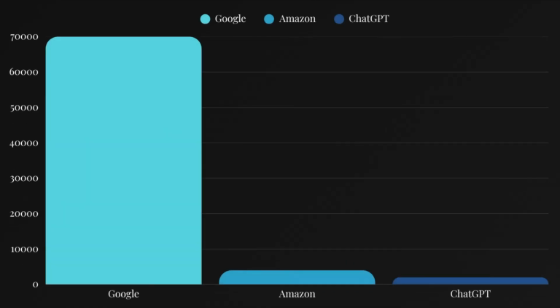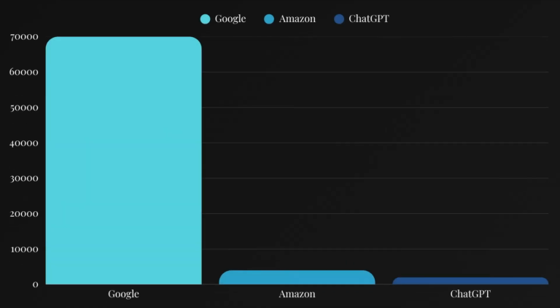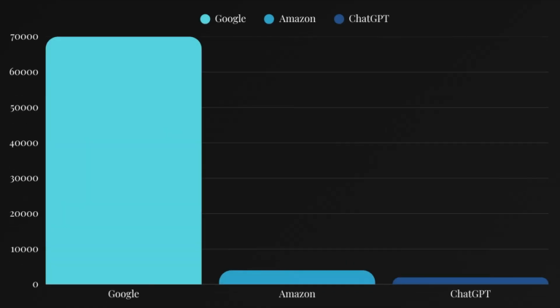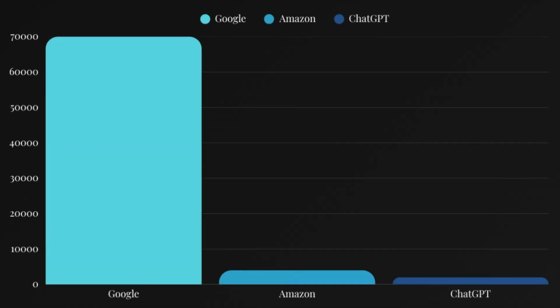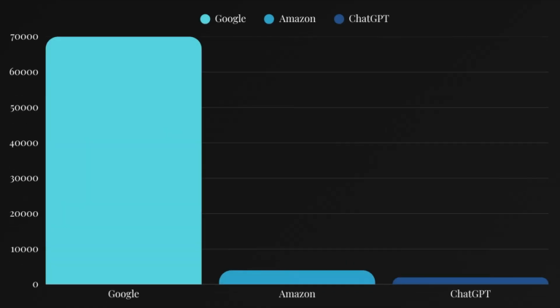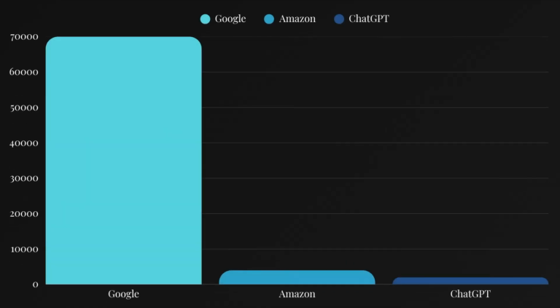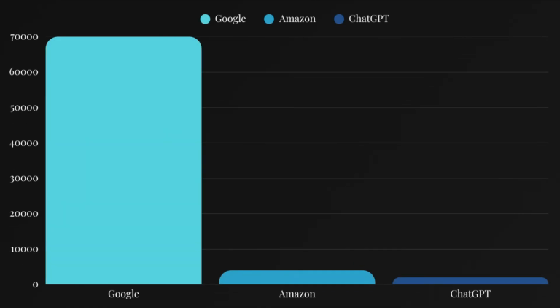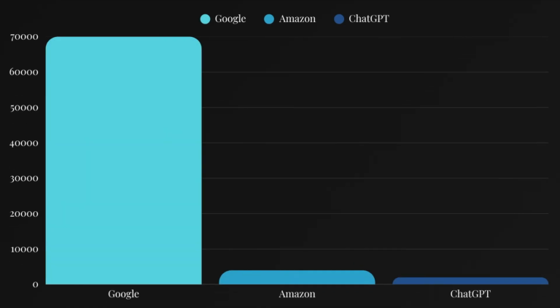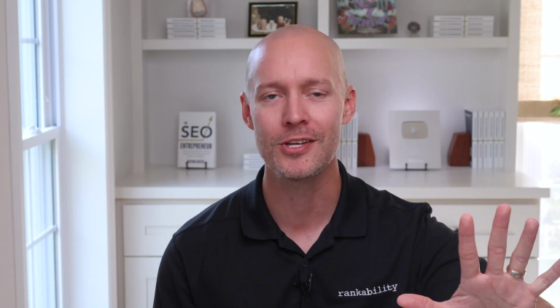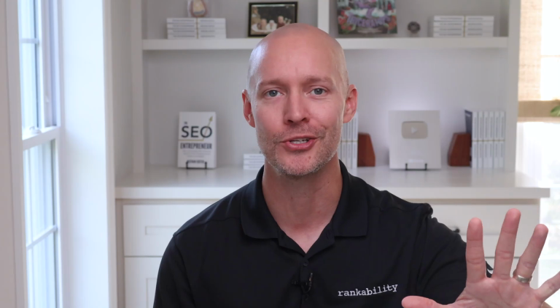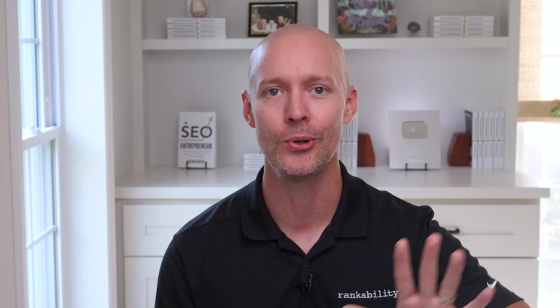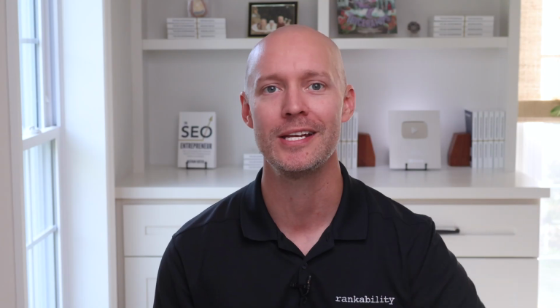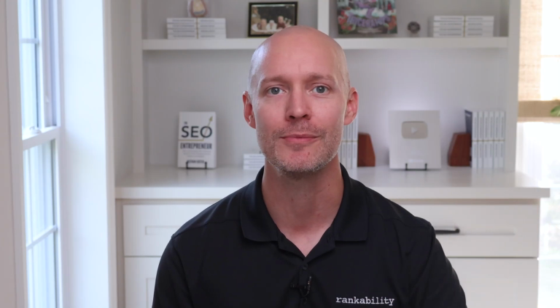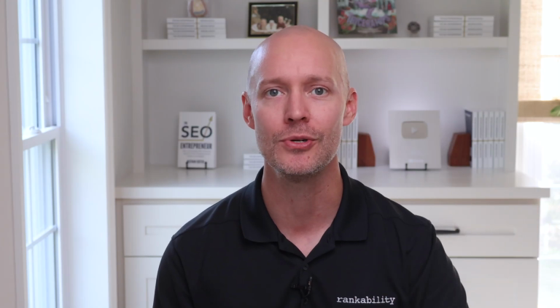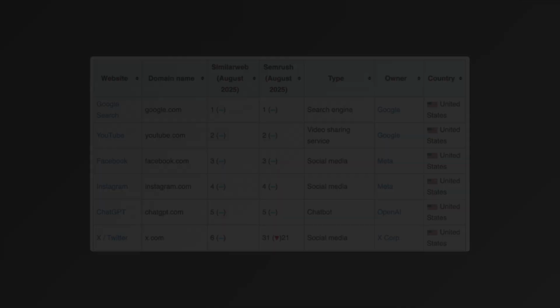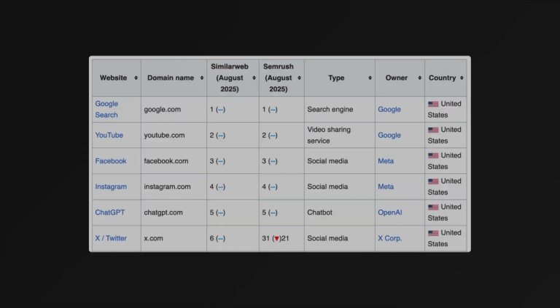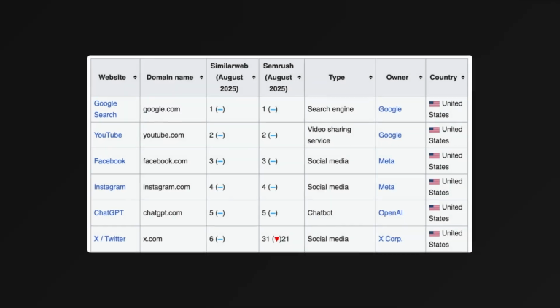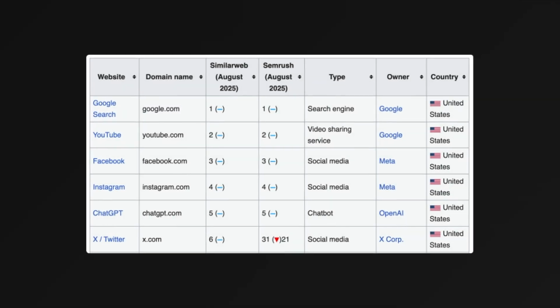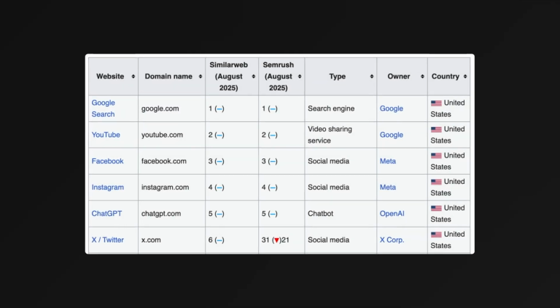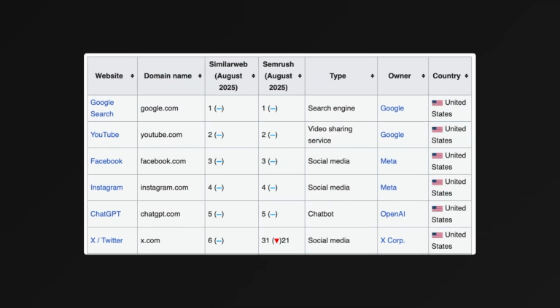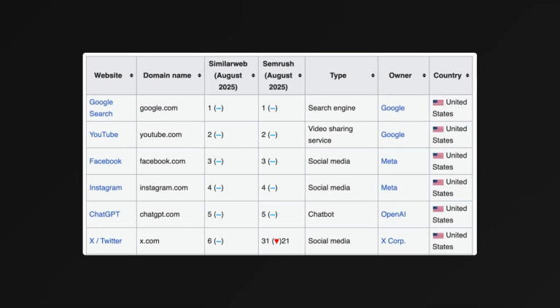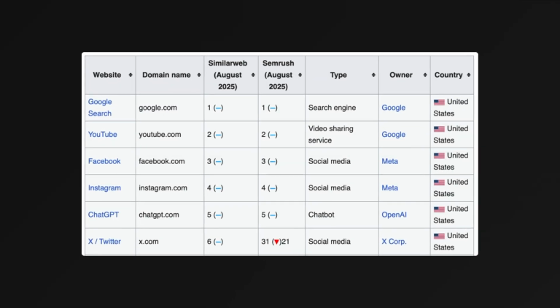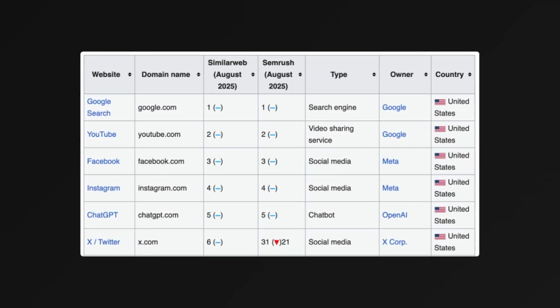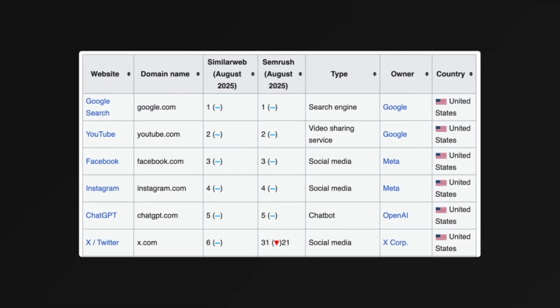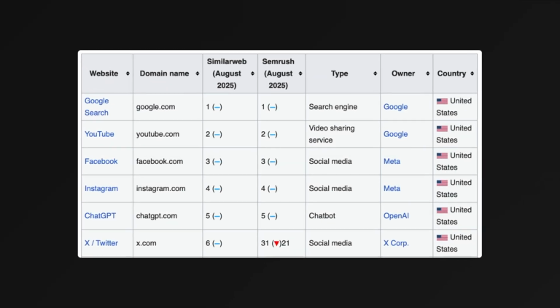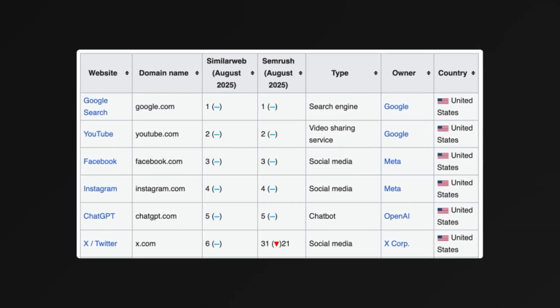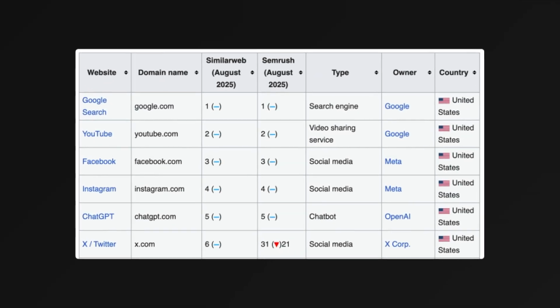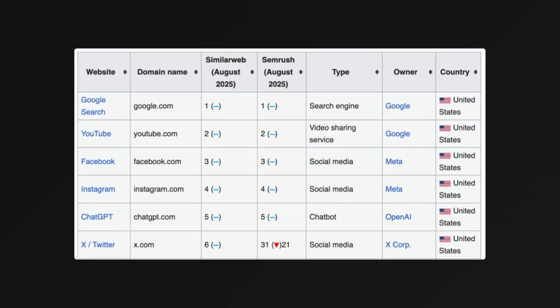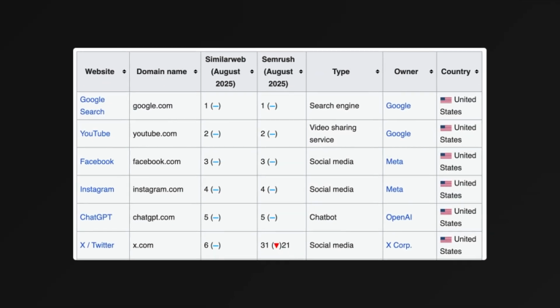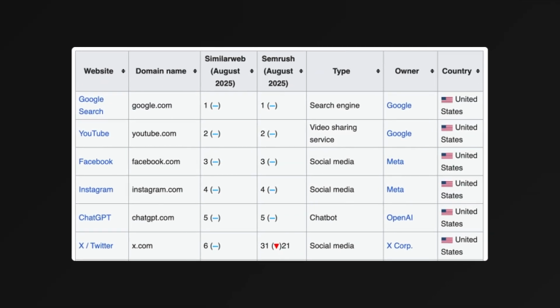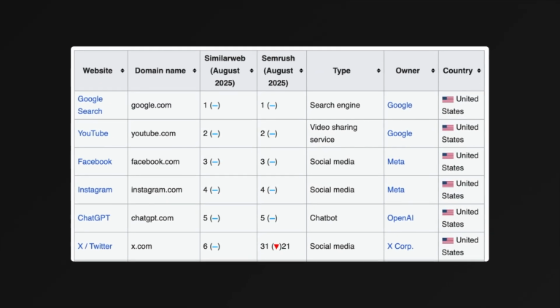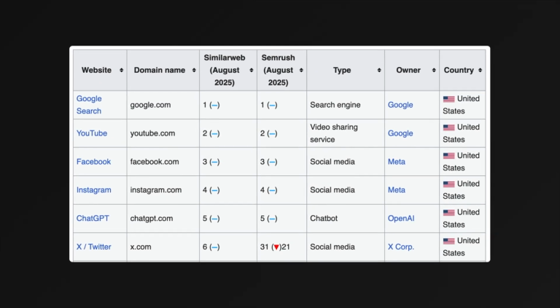ChatGPT won't be replacing Google anytime soon, but it is the fifth most popular website on the internet and you cannot ignore it.